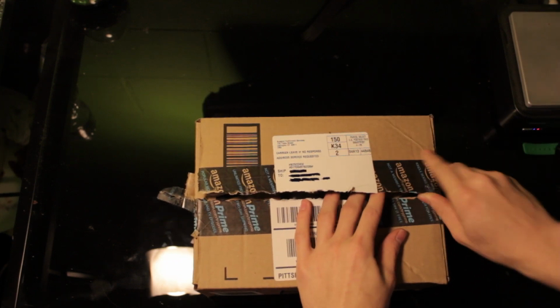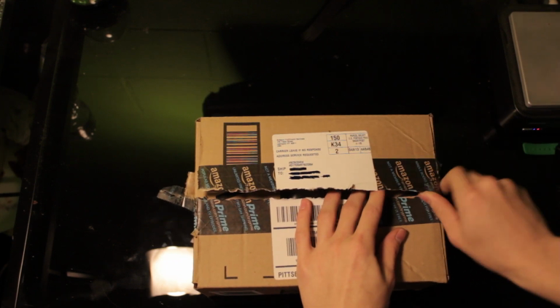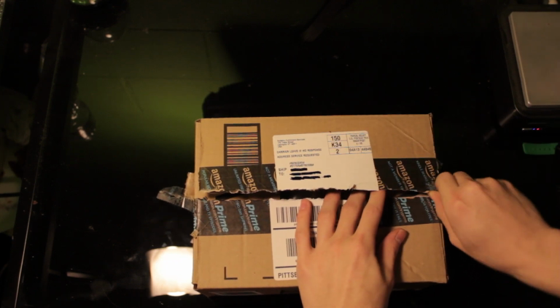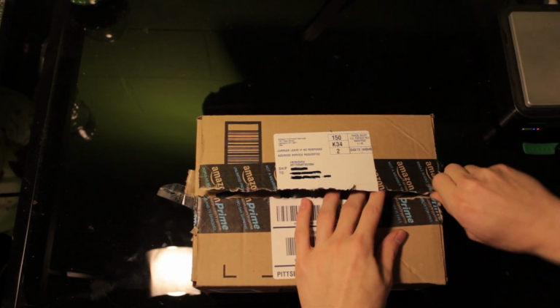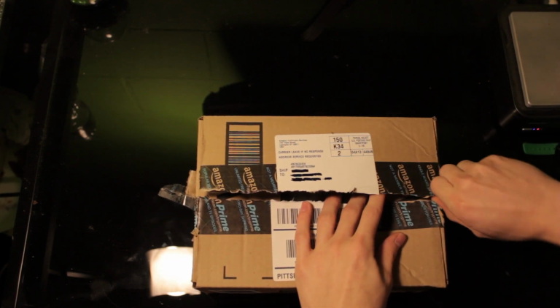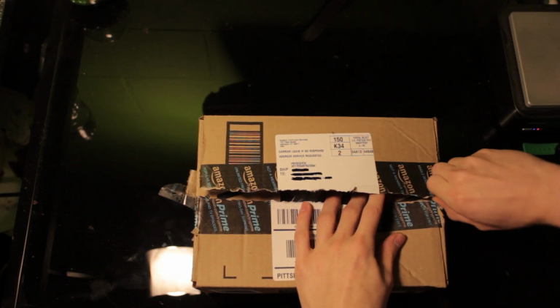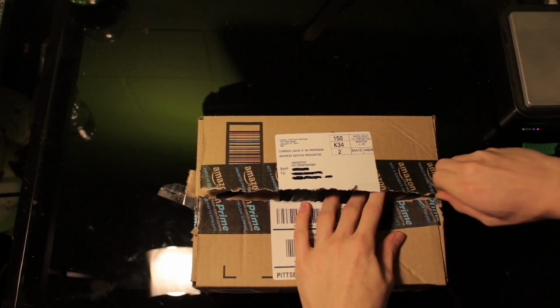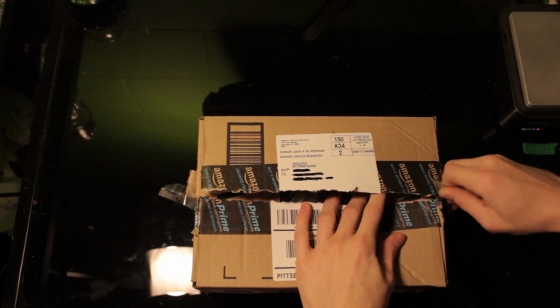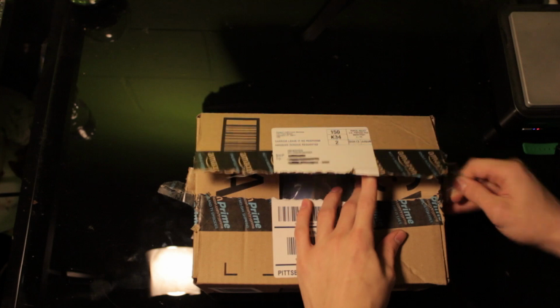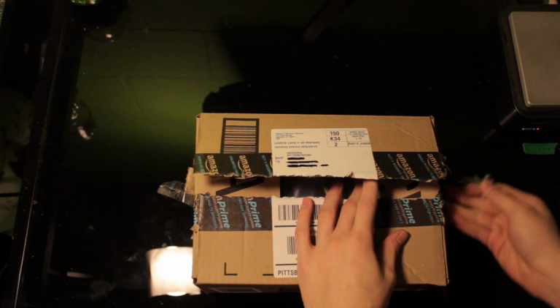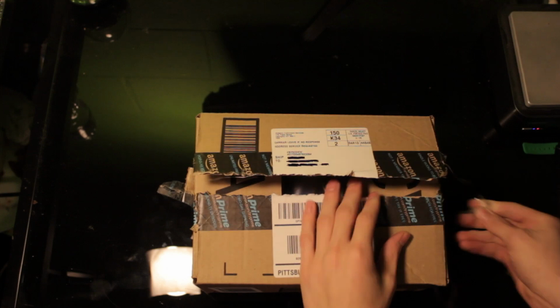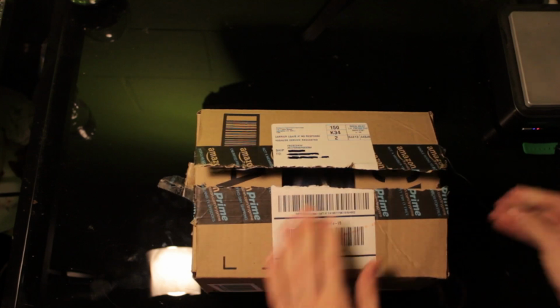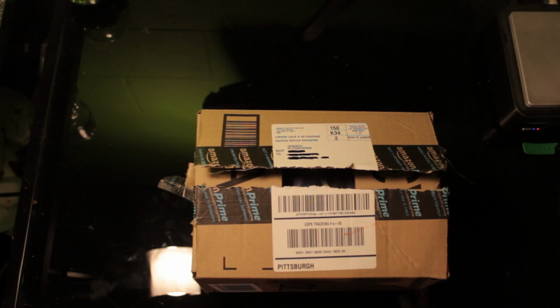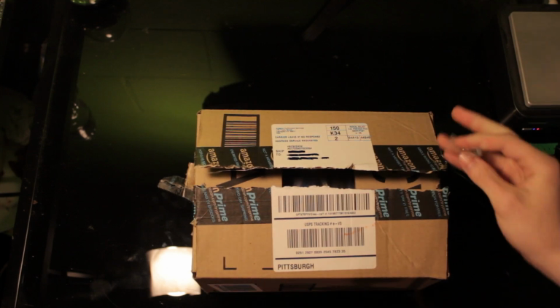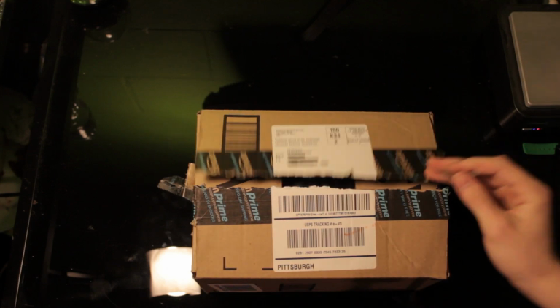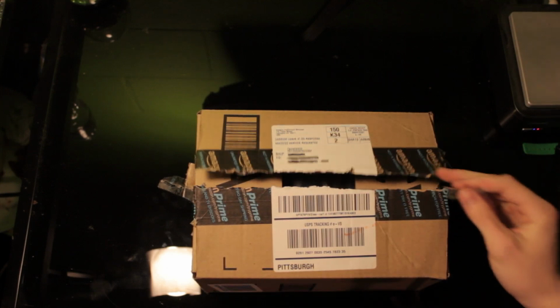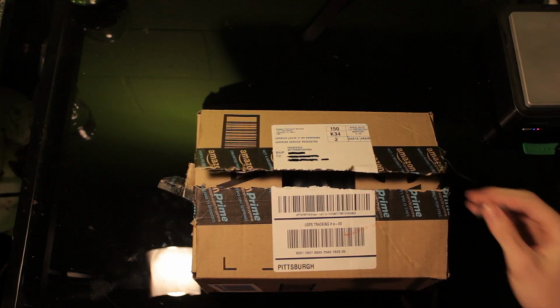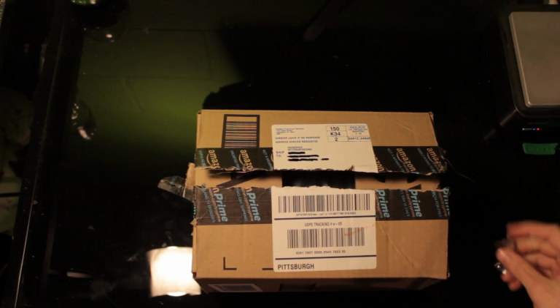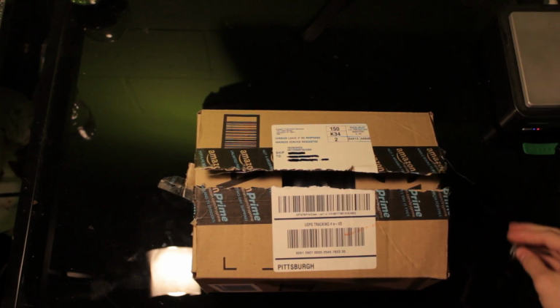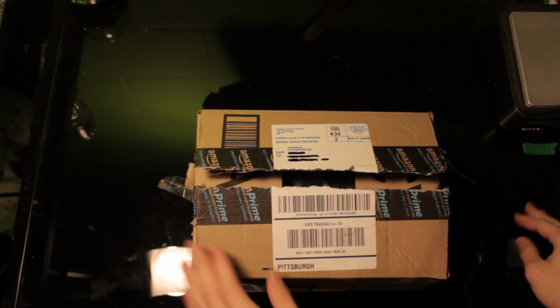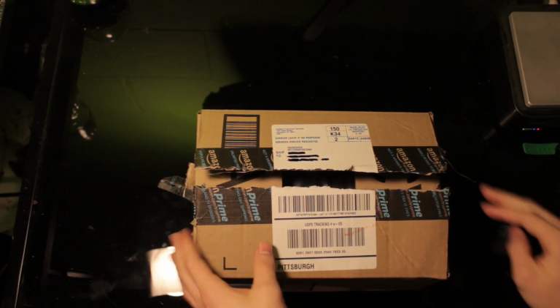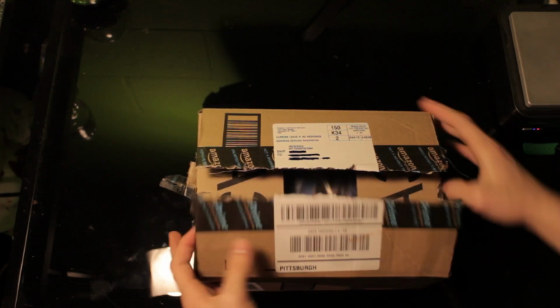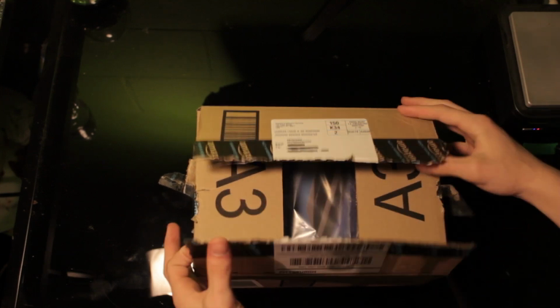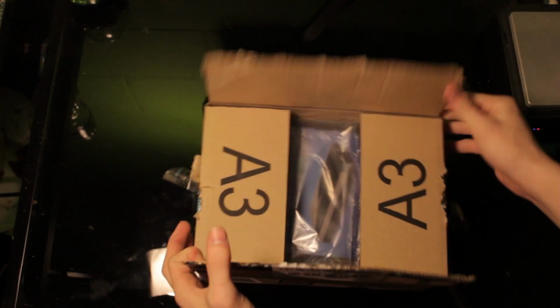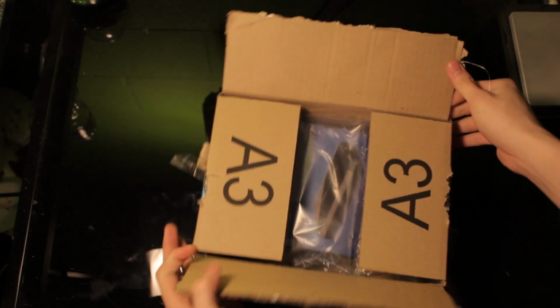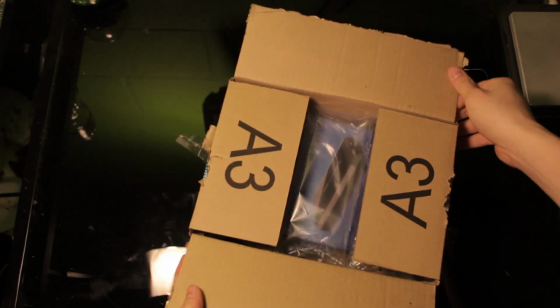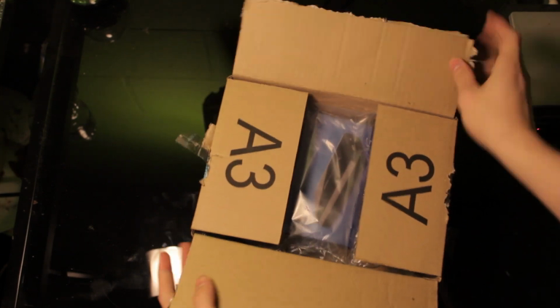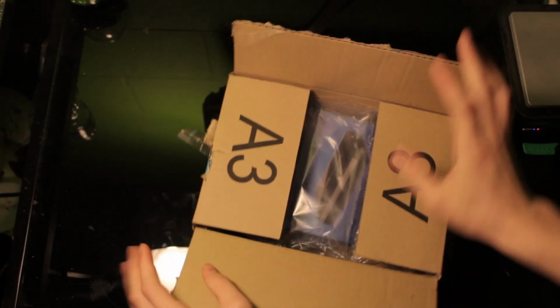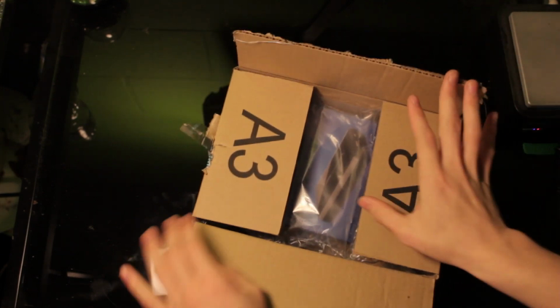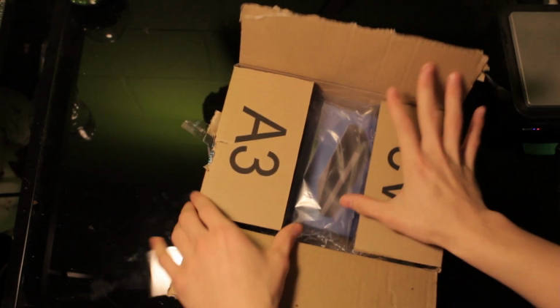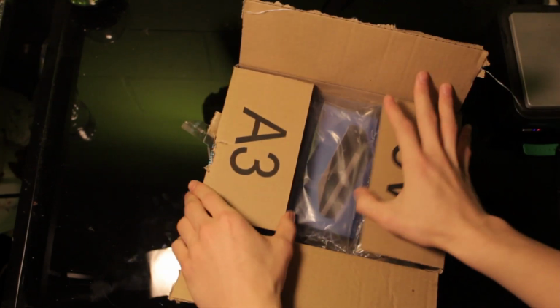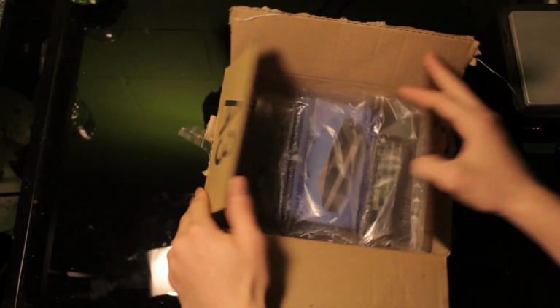This is my first time doing this, but this is an Elgato Game Capture. I just got it here in my Amazon box.